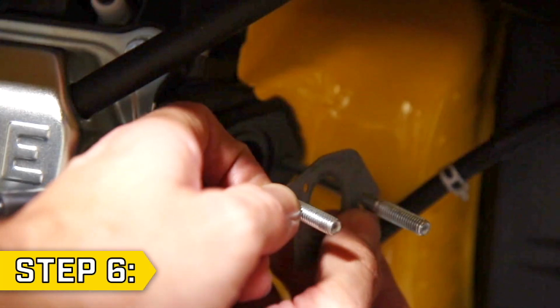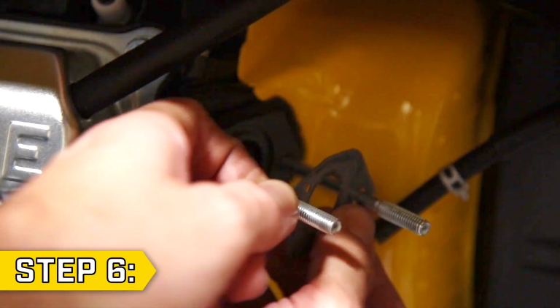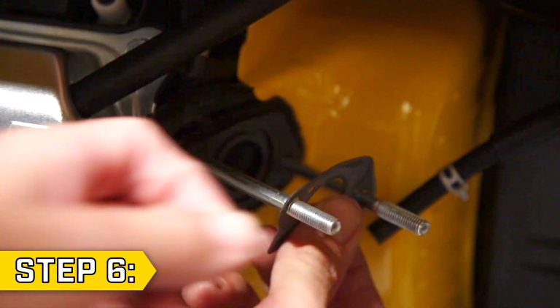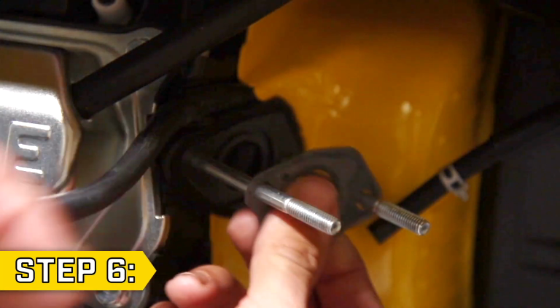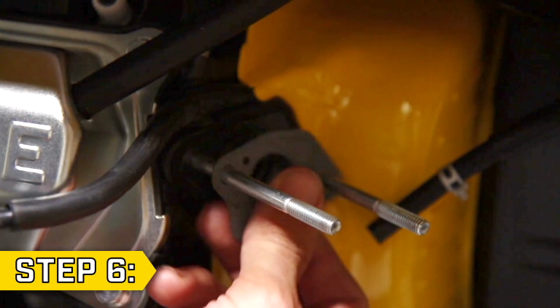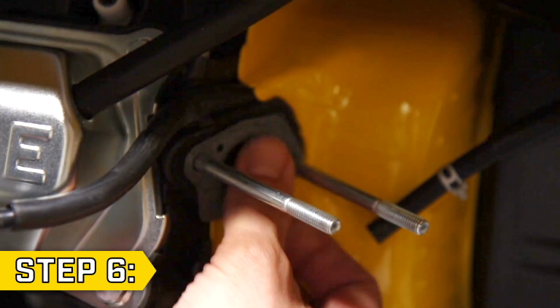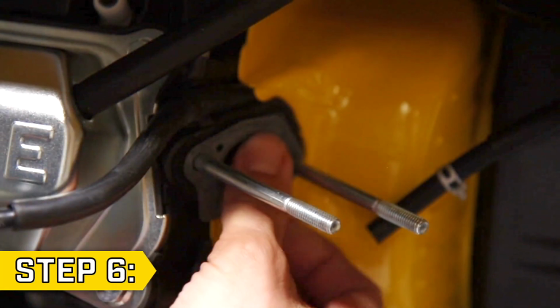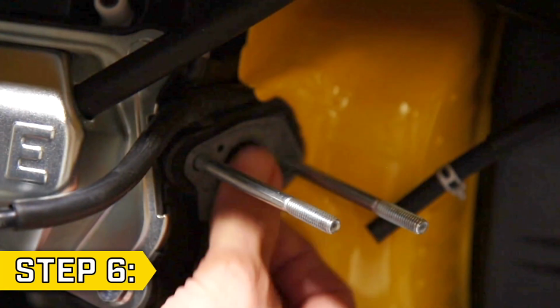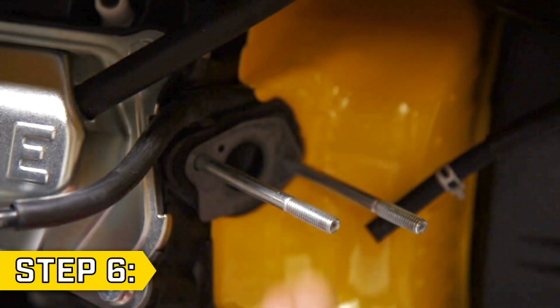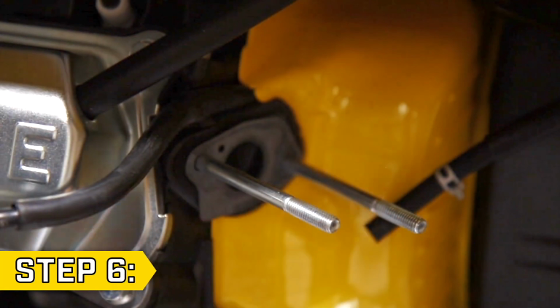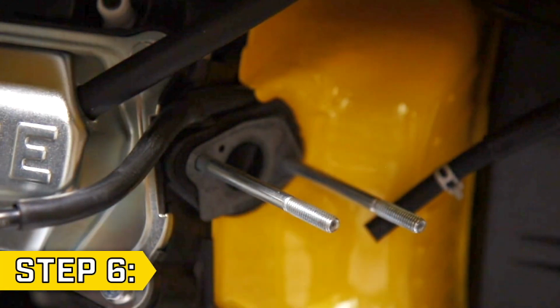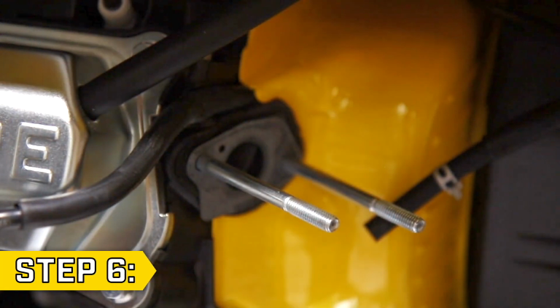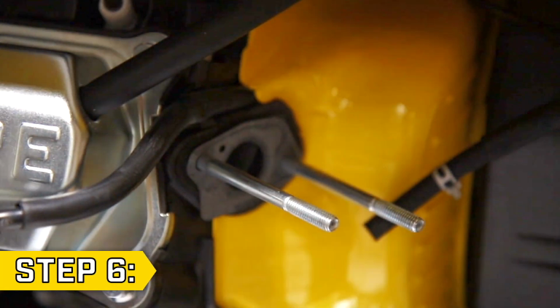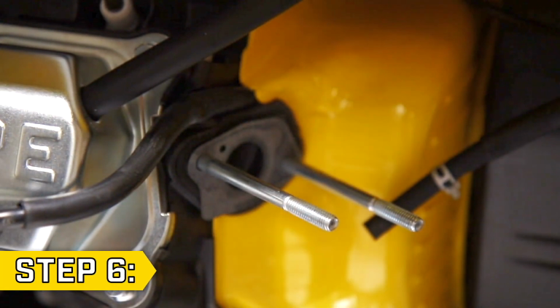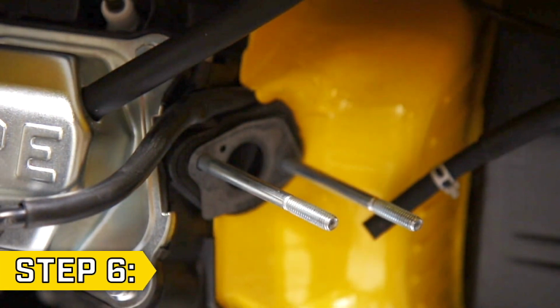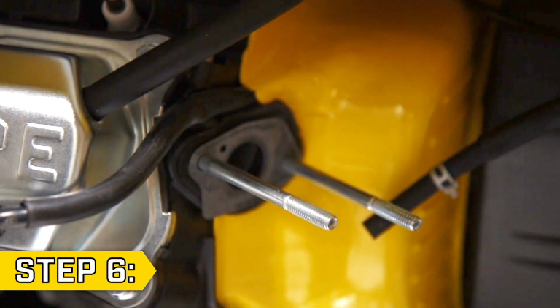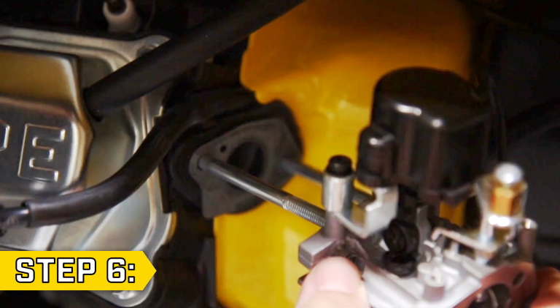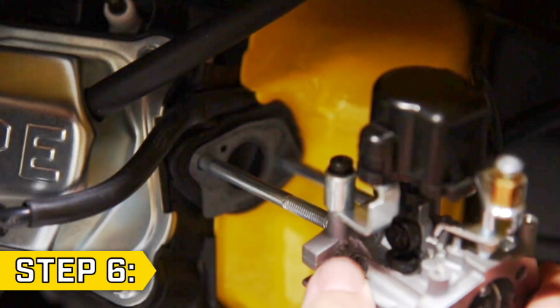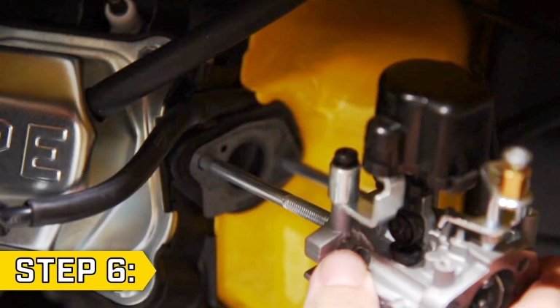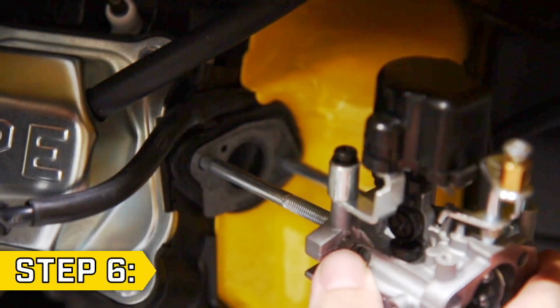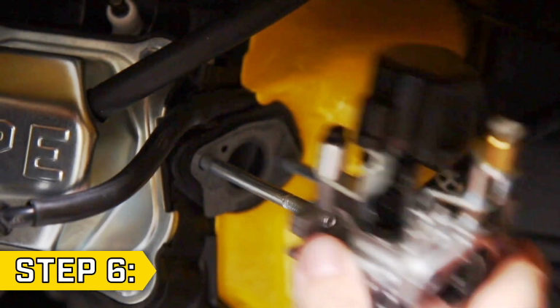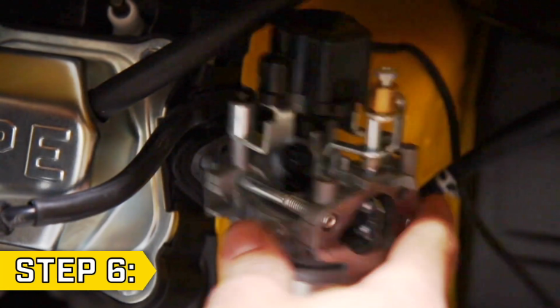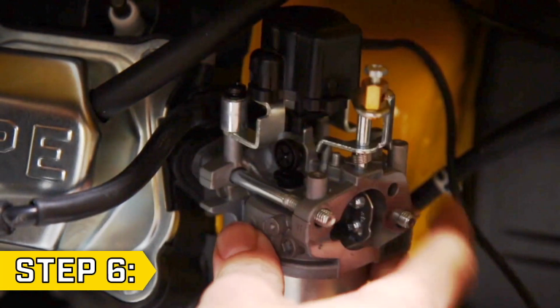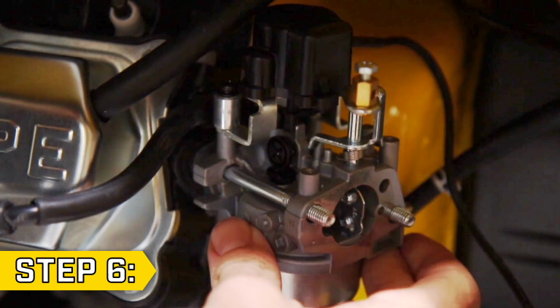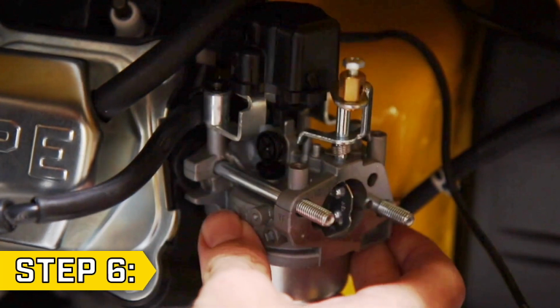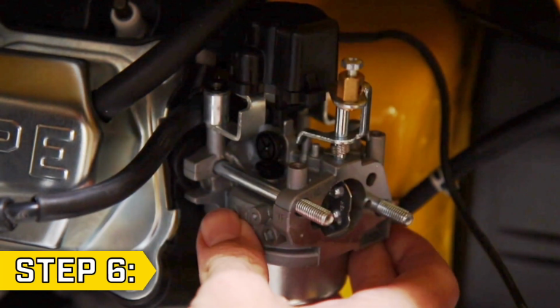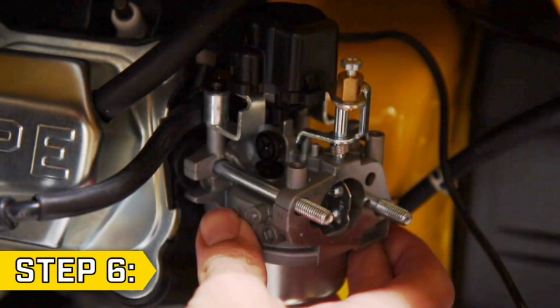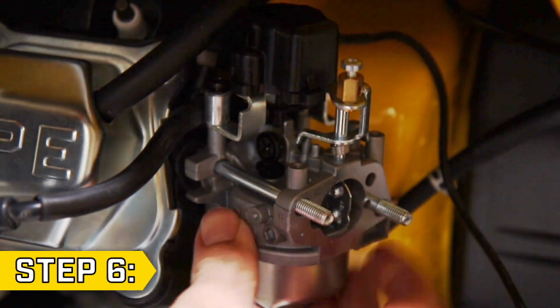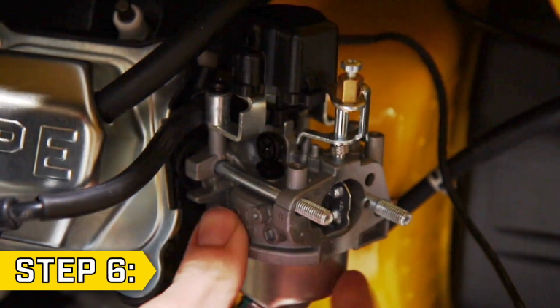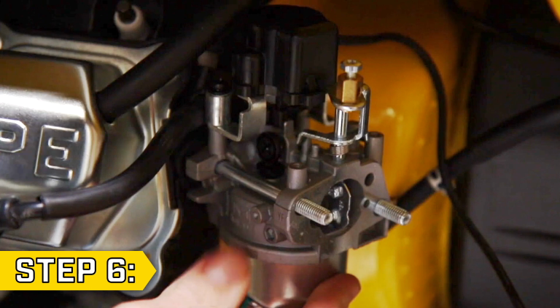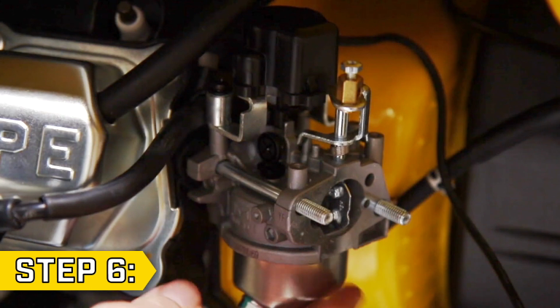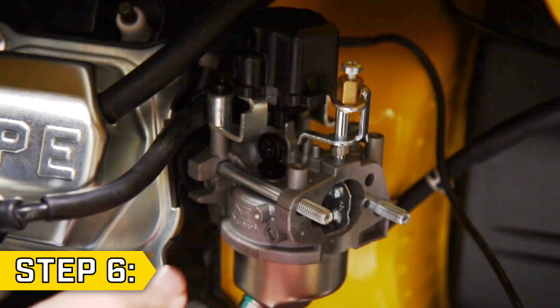Step 6. Make sure to use all new gaskets and slide the new carburetor onto the studs.